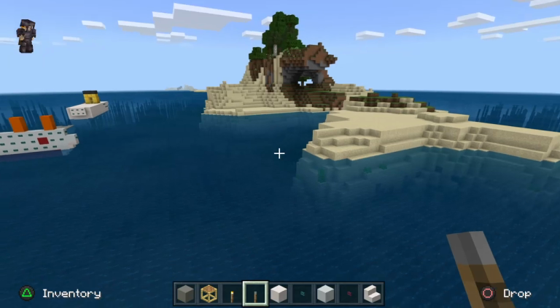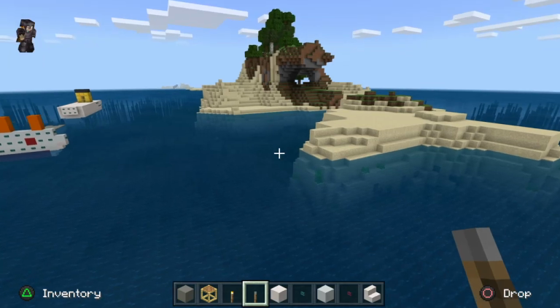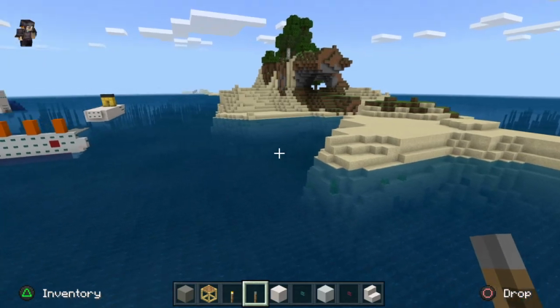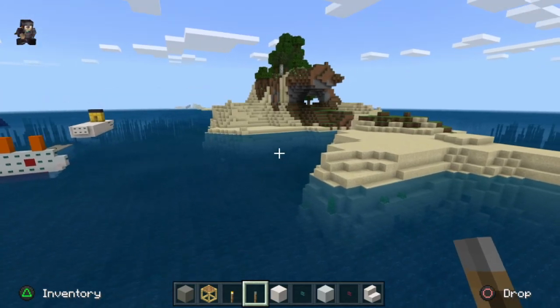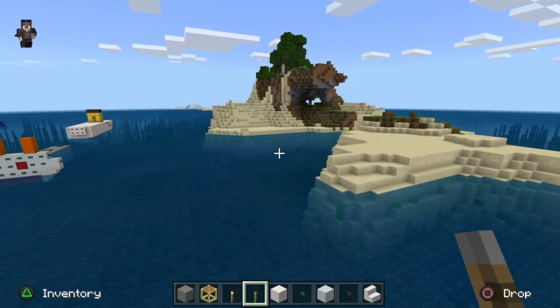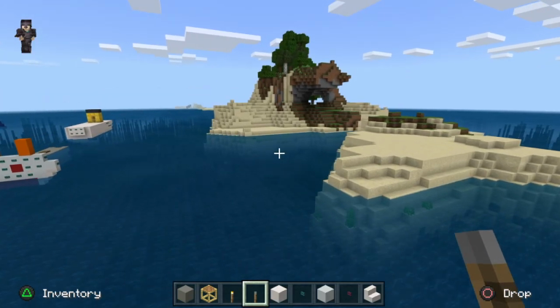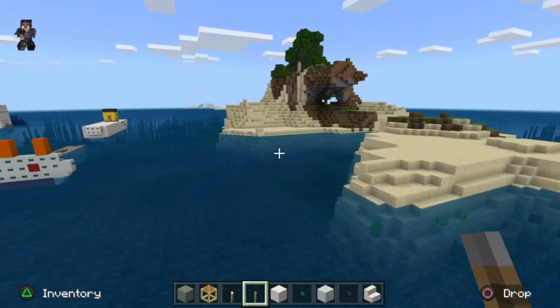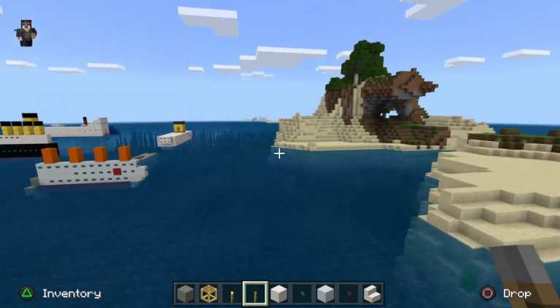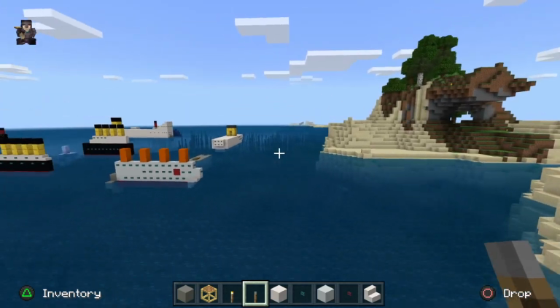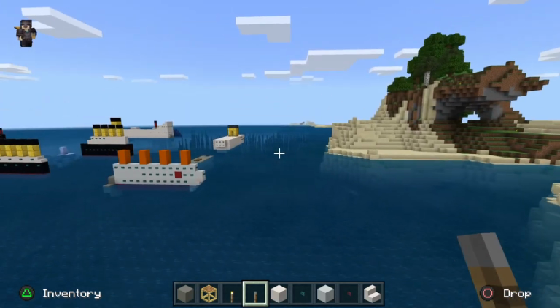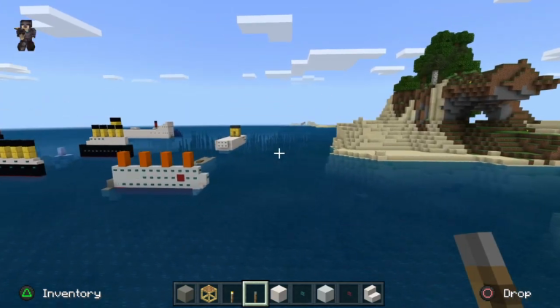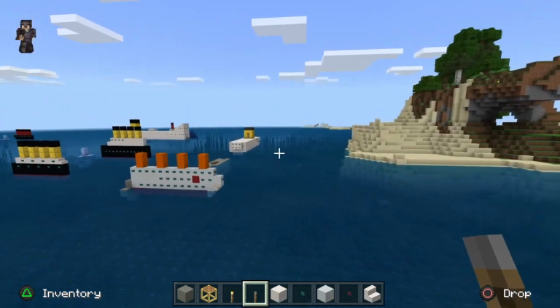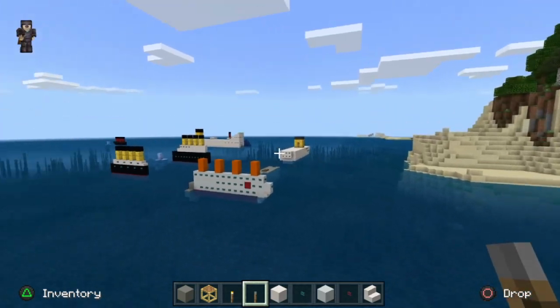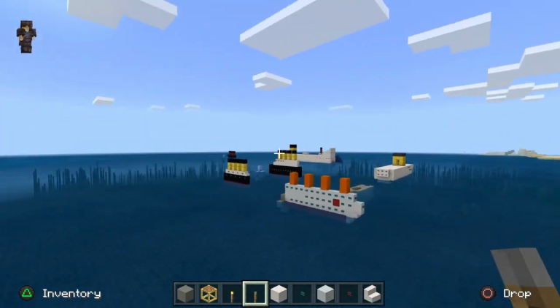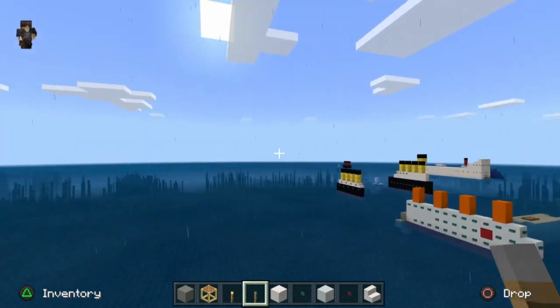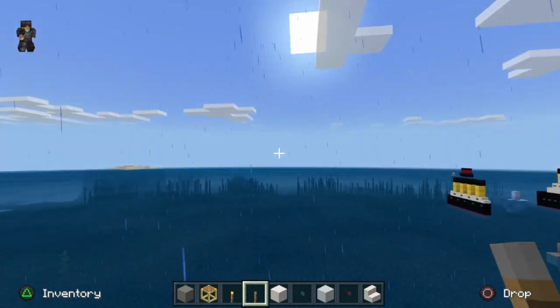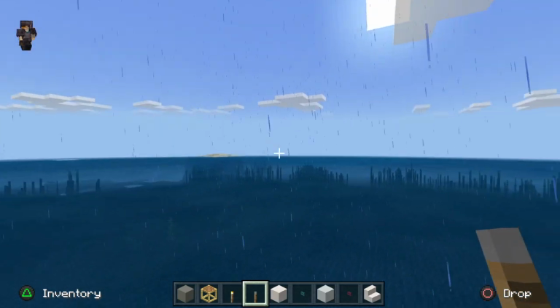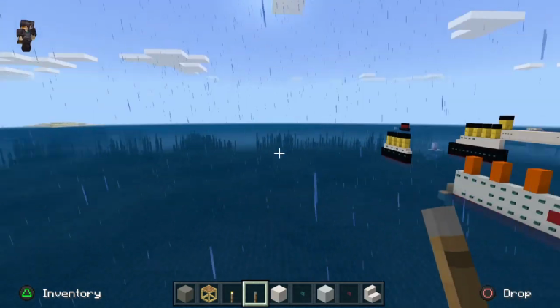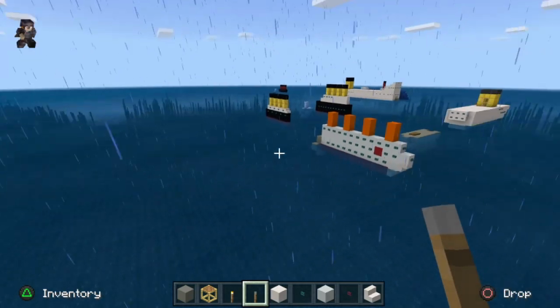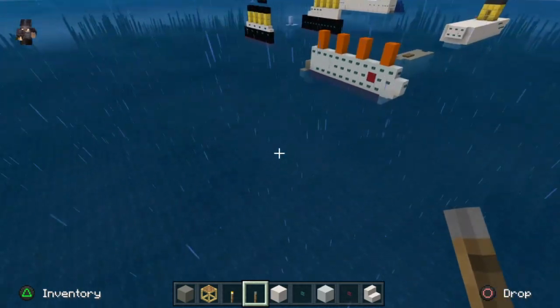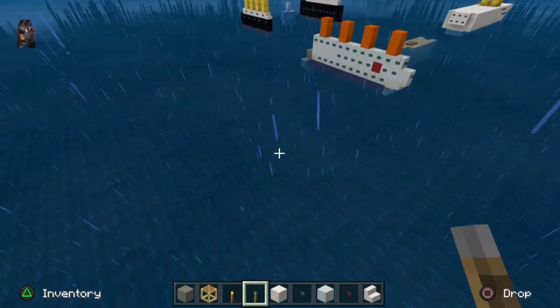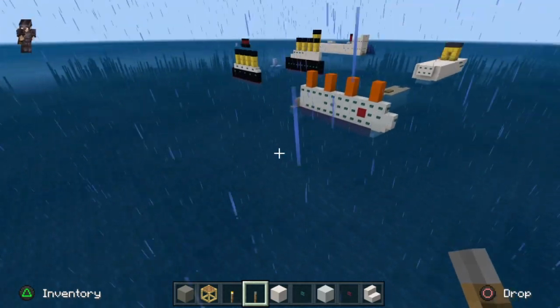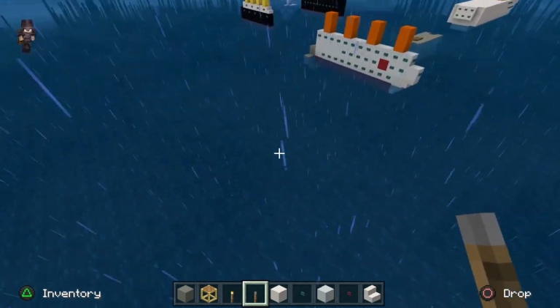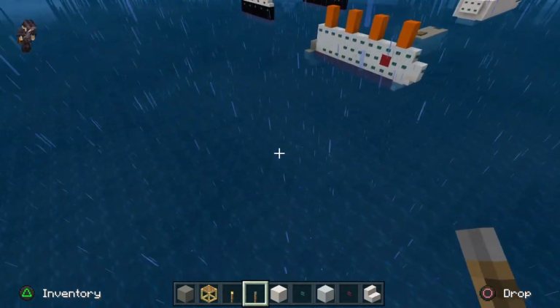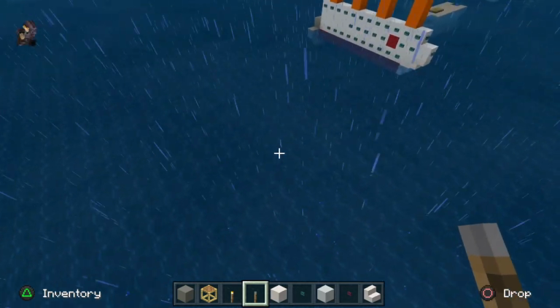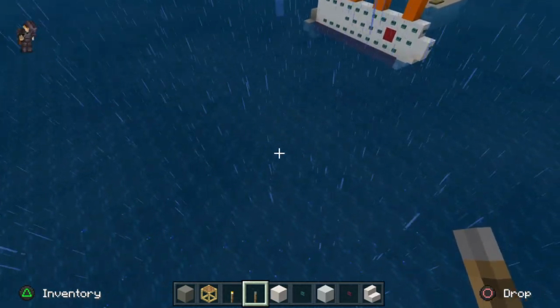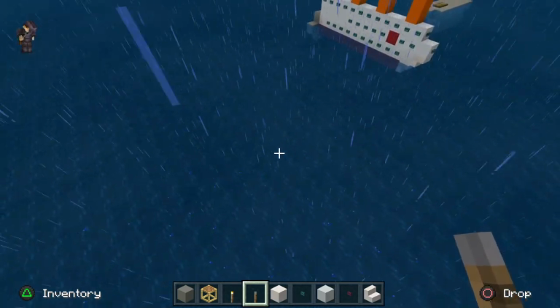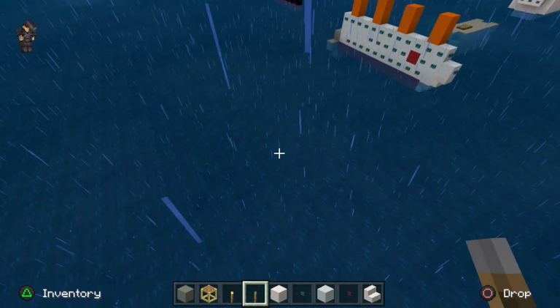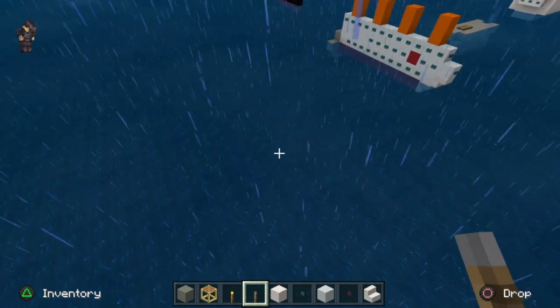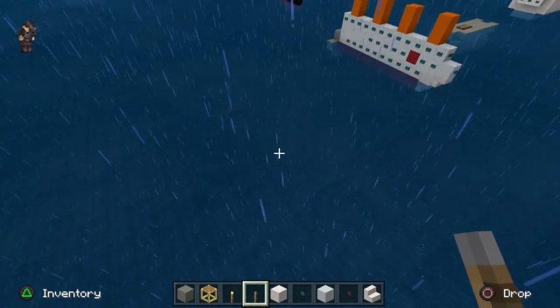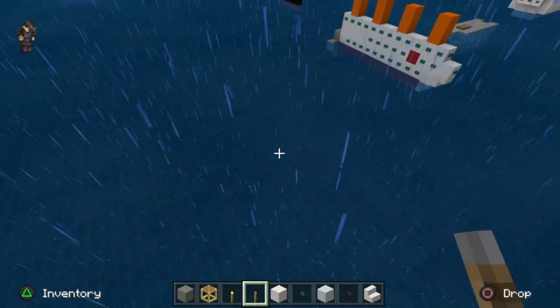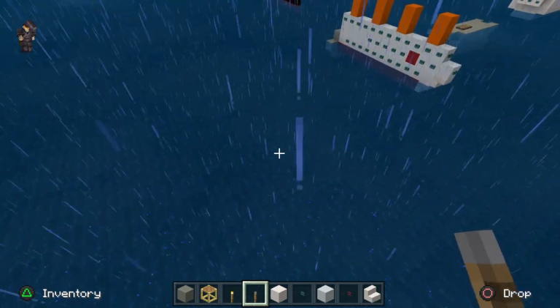Hey Creepers, today I'm going to be showing you all my Minecraft ships that I made.